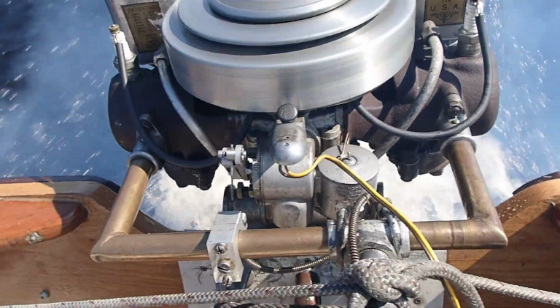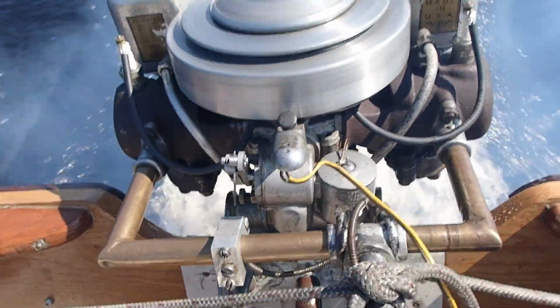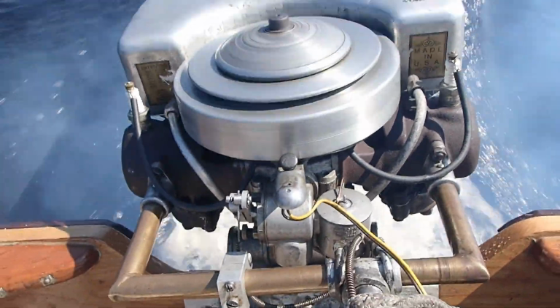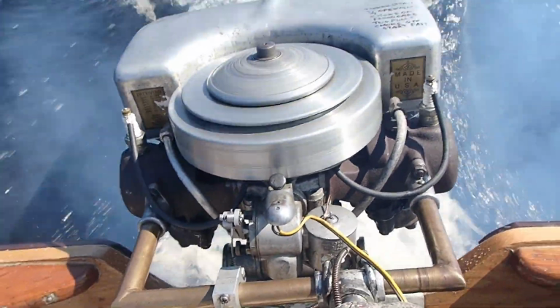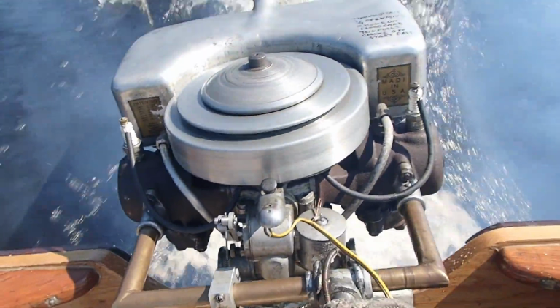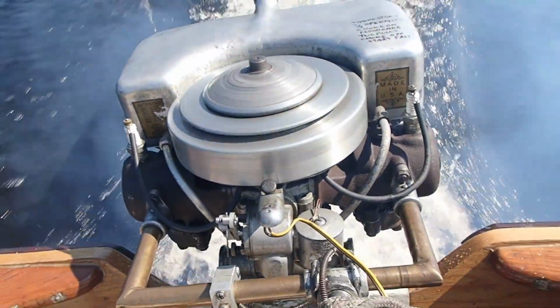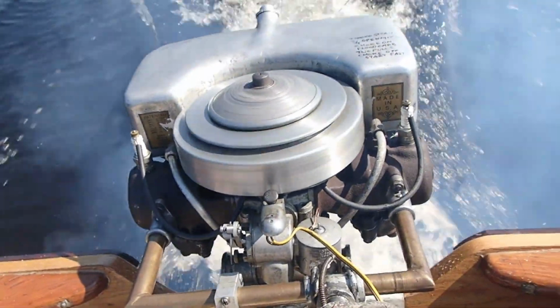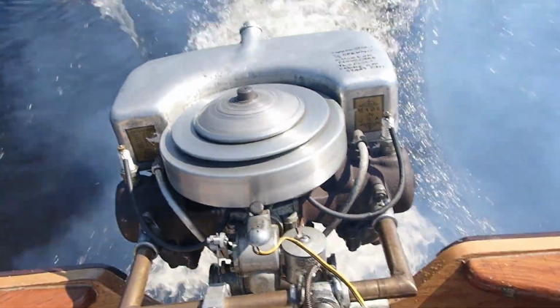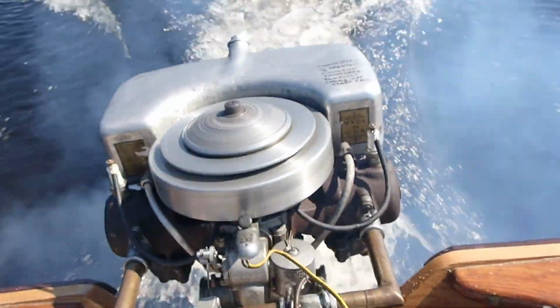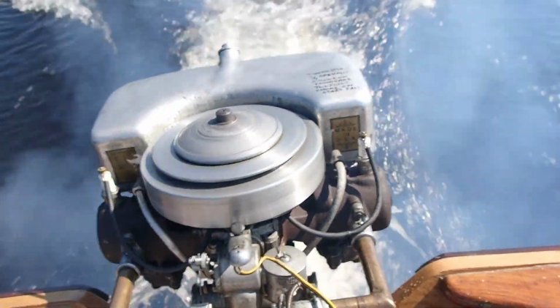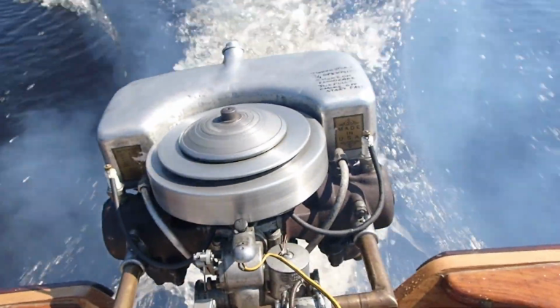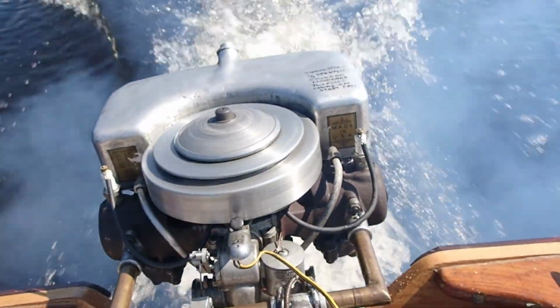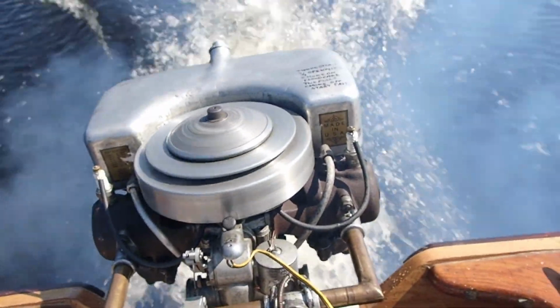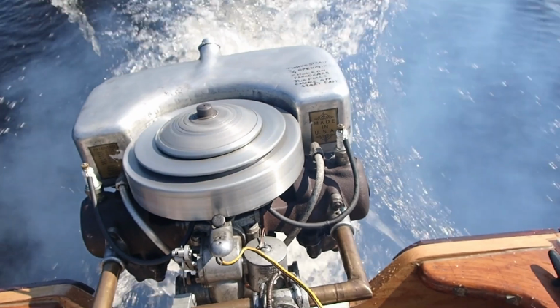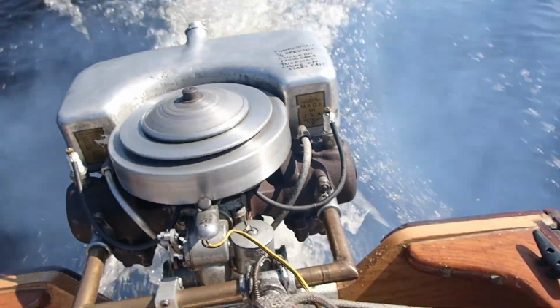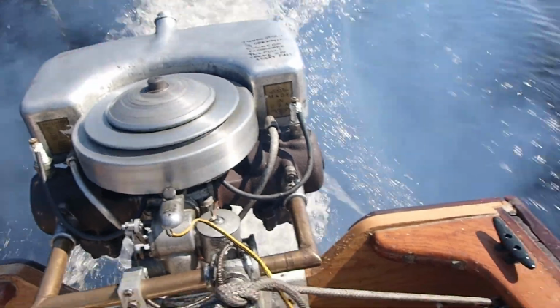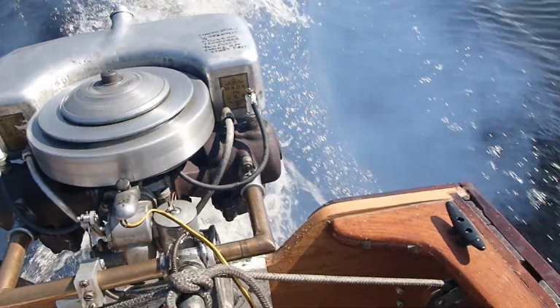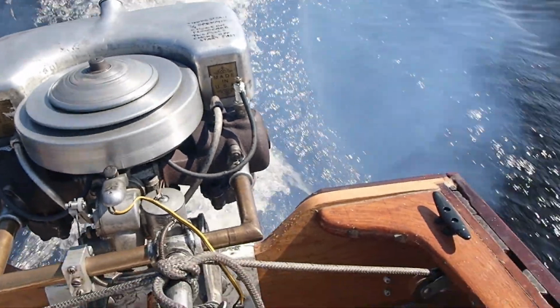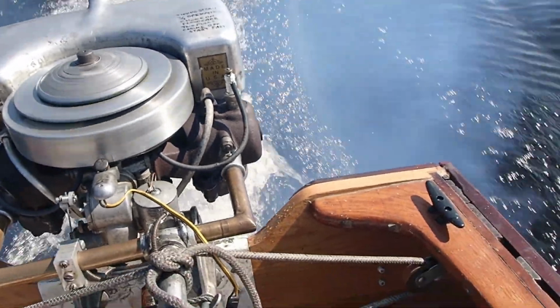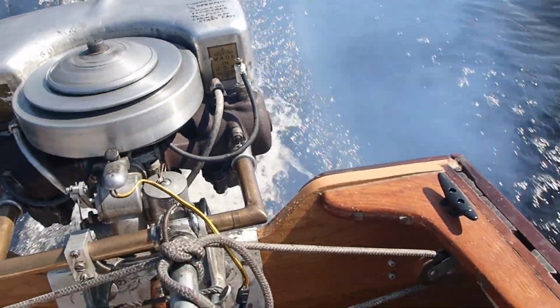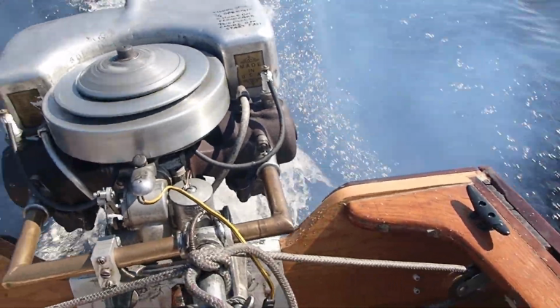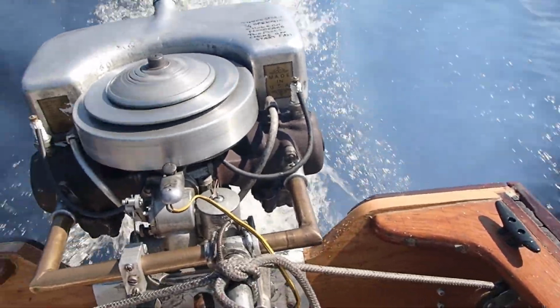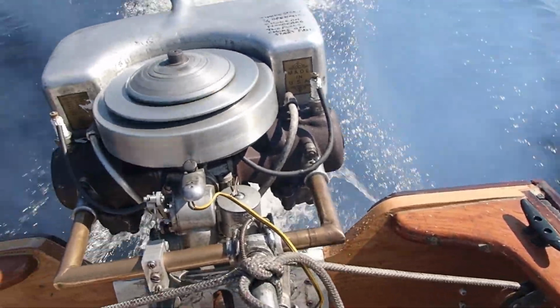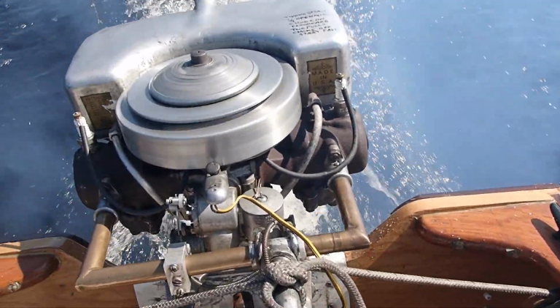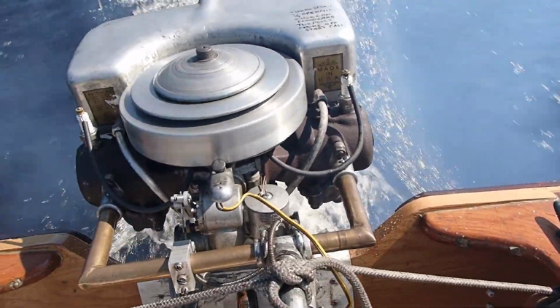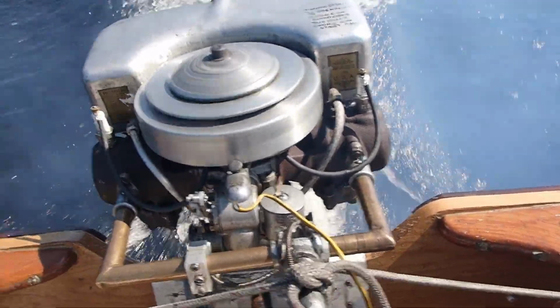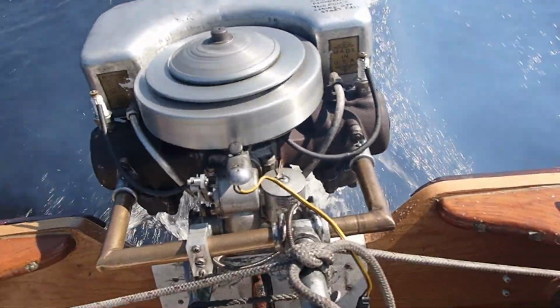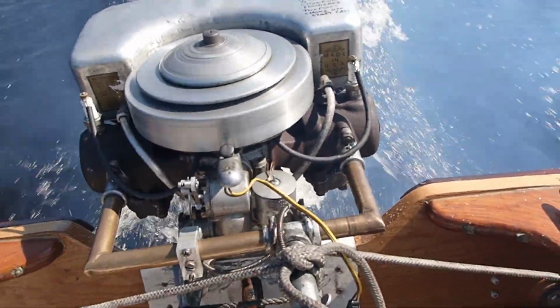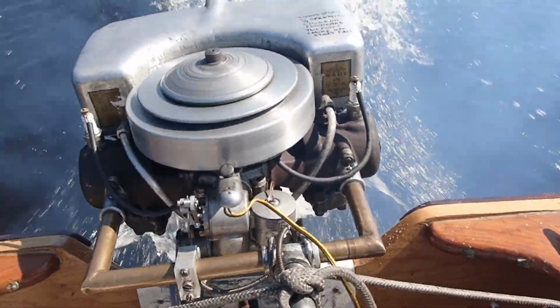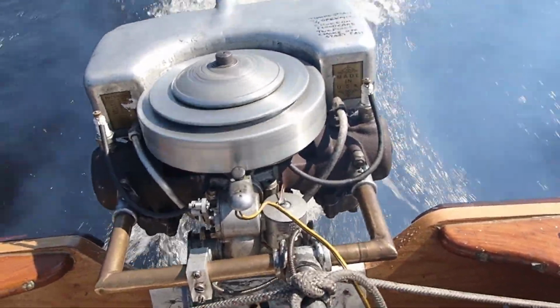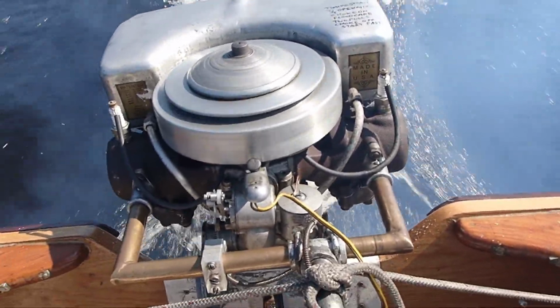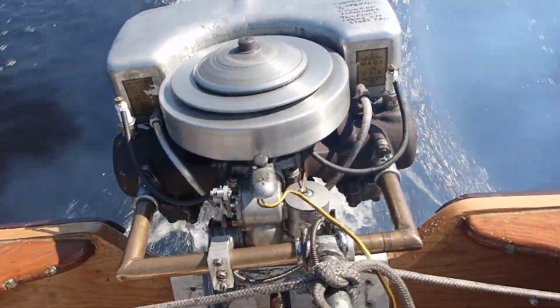Here we are at Clary Pond, and we've got the K-35.